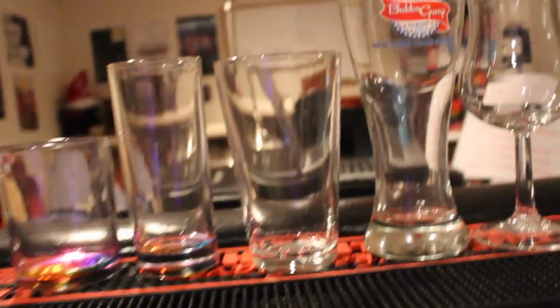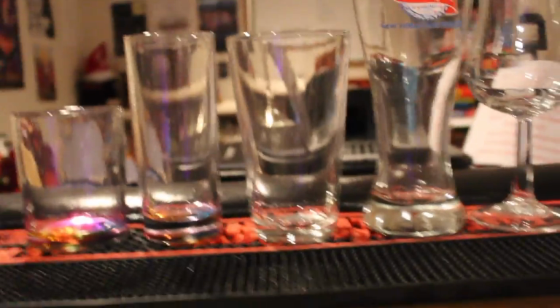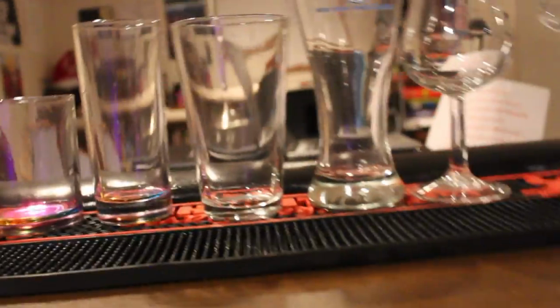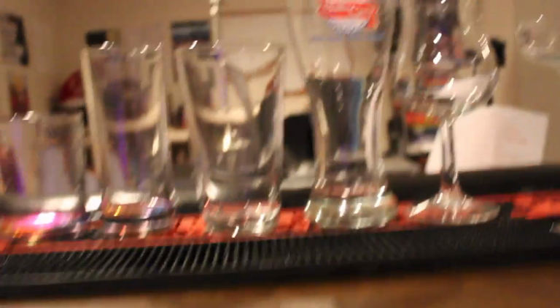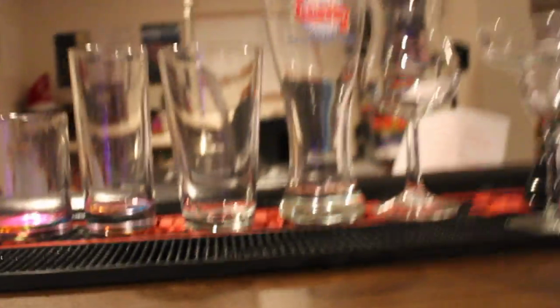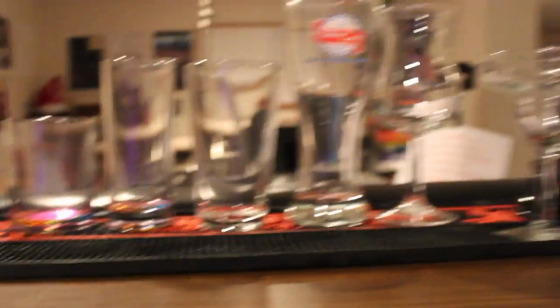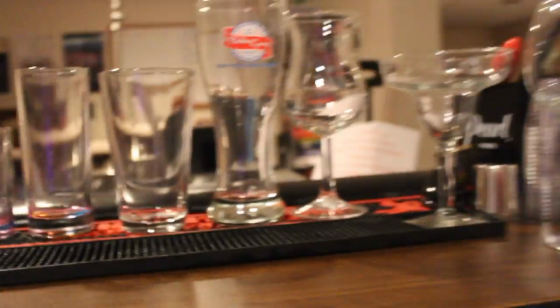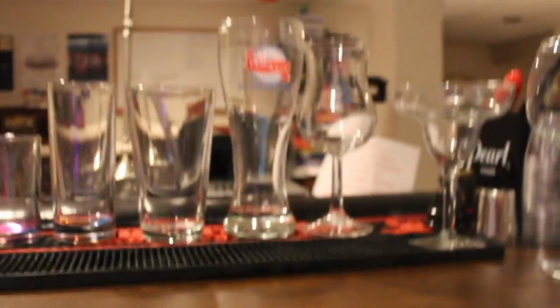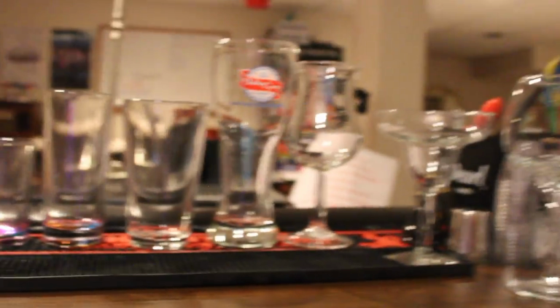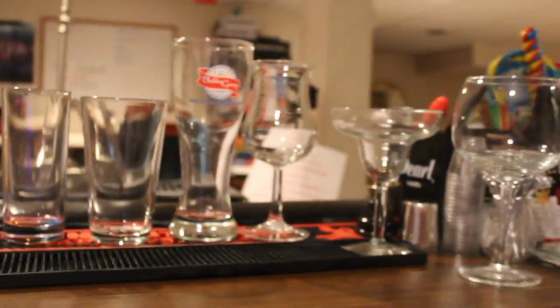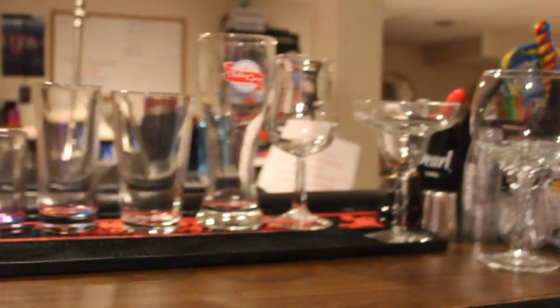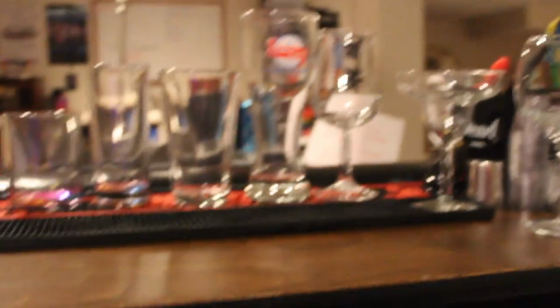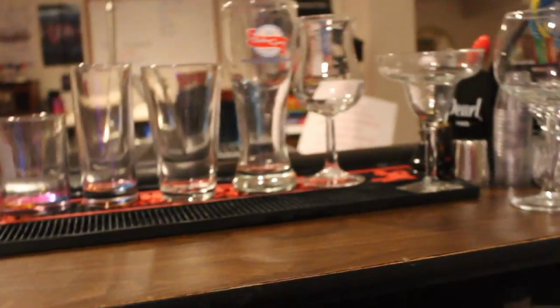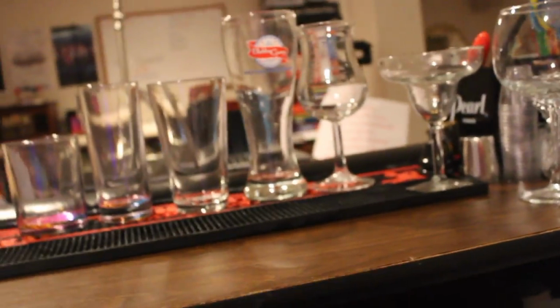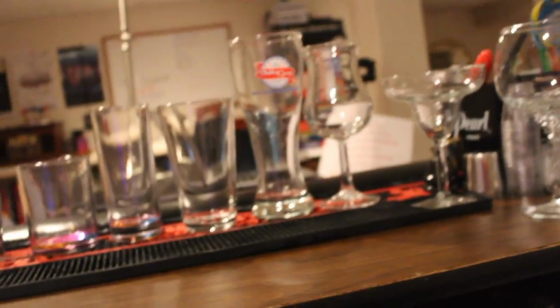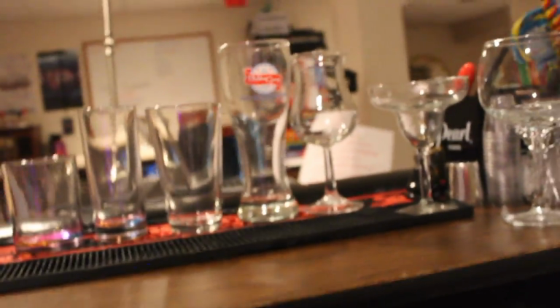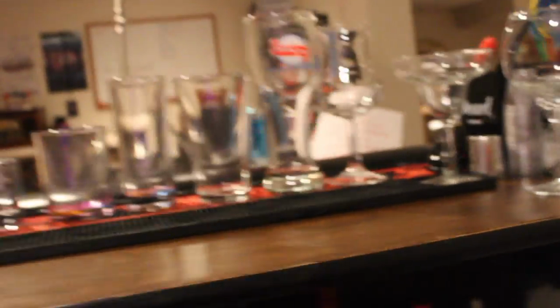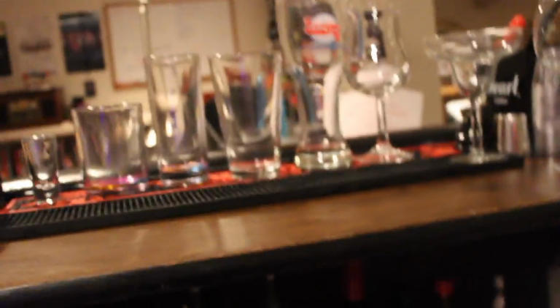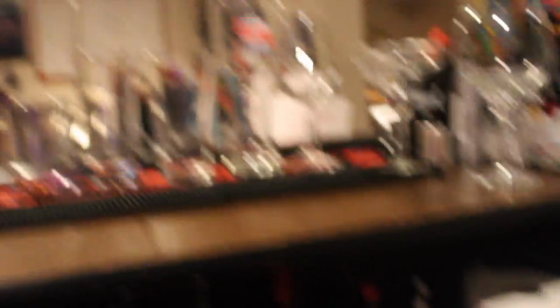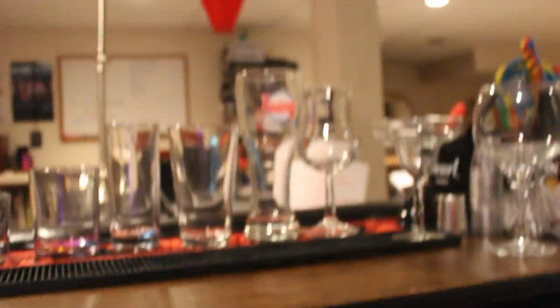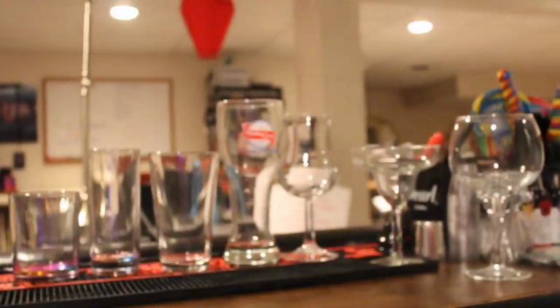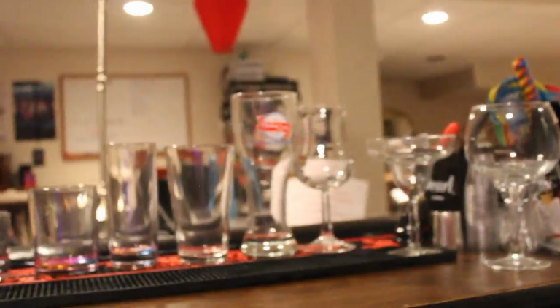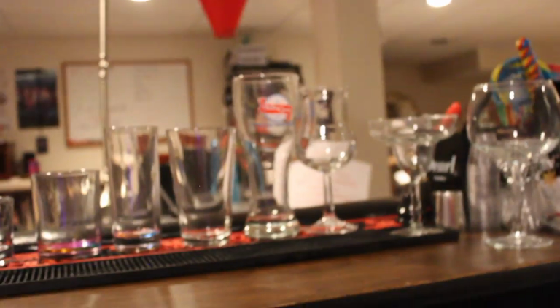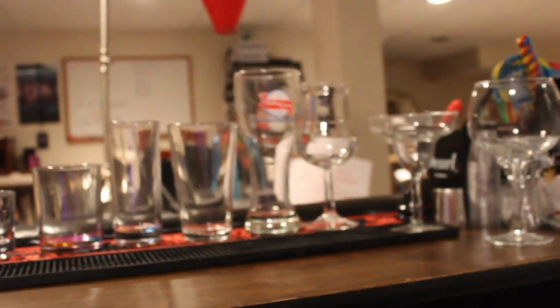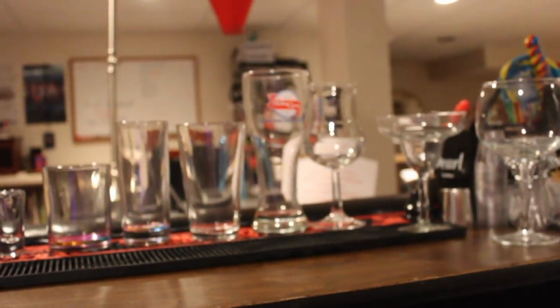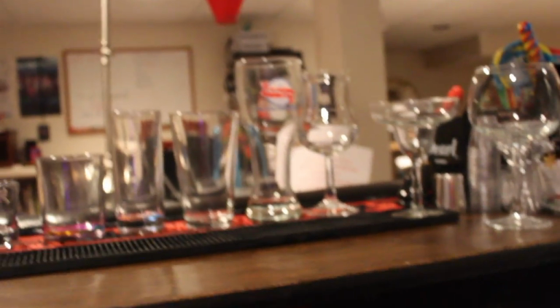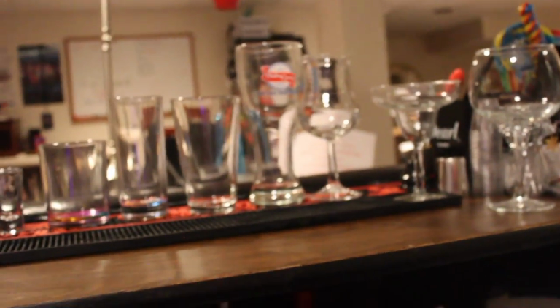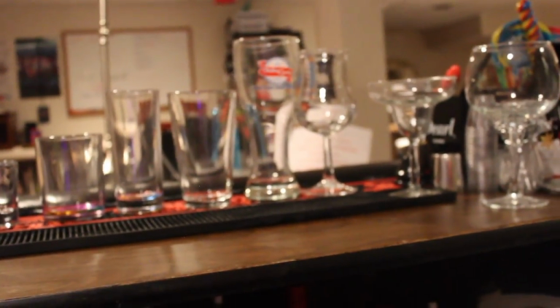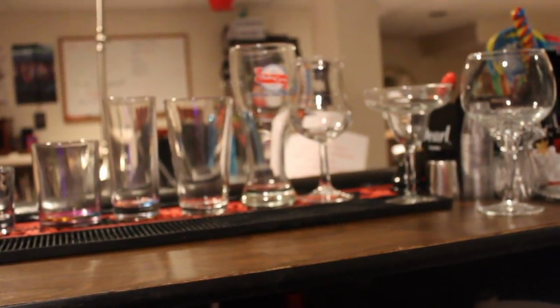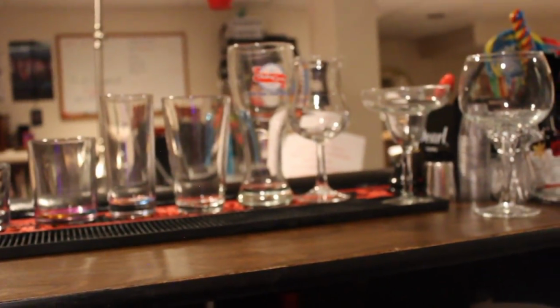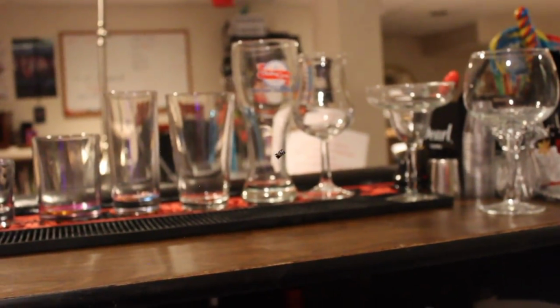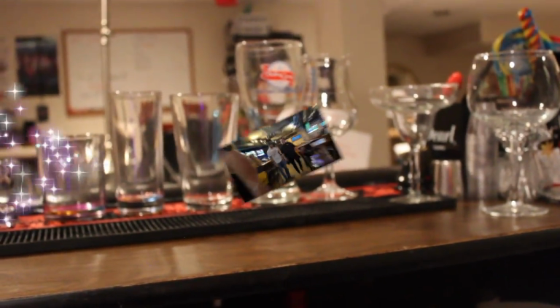Remember, pint glasses are very similar to your red solo cup. That's it for glassware. Until next time, Bar Magic 365 — my name is Ross, see ya.